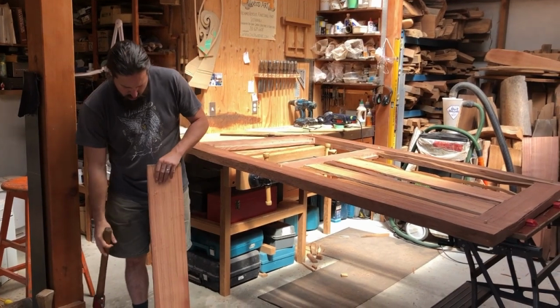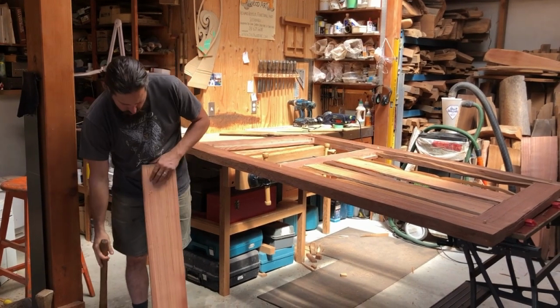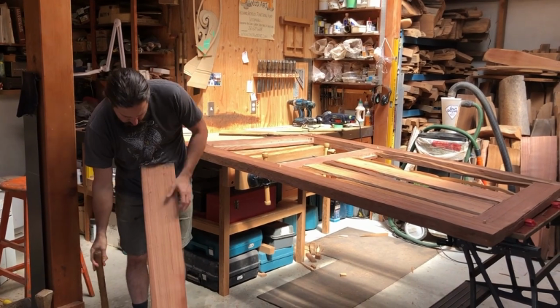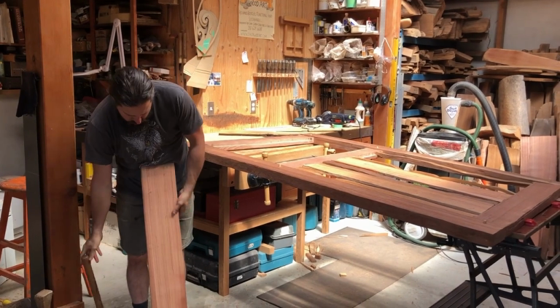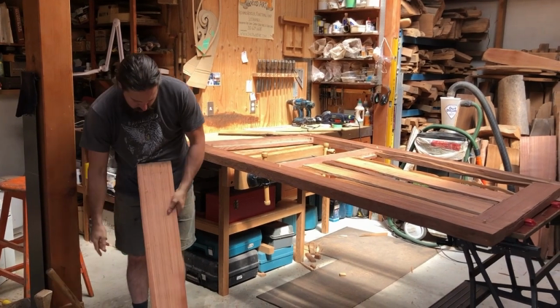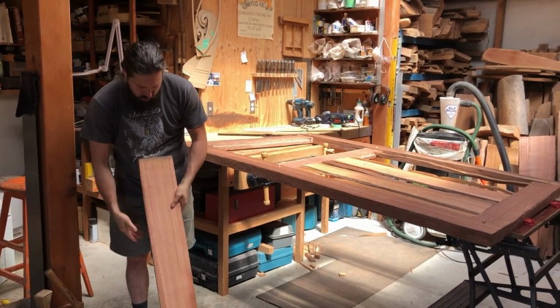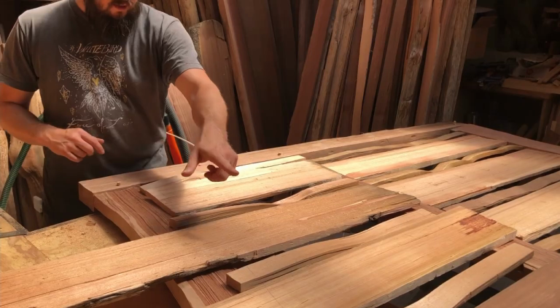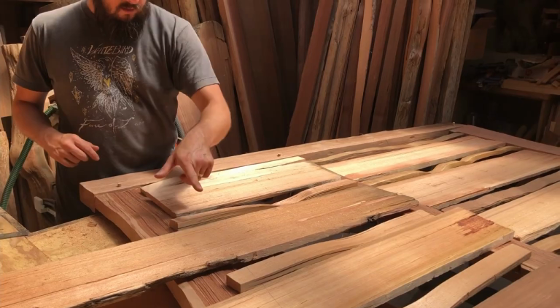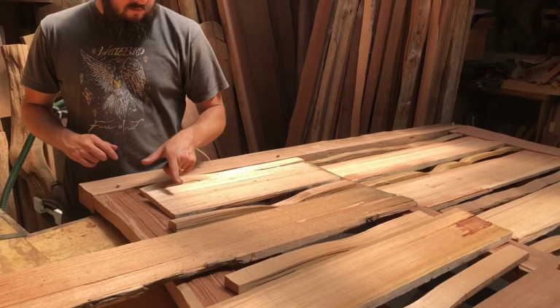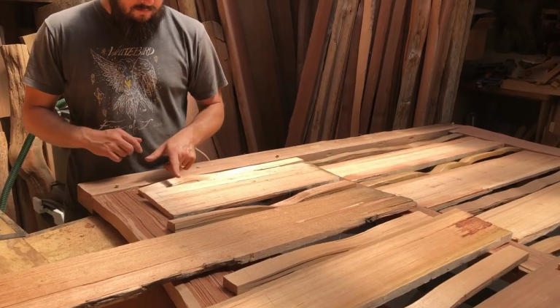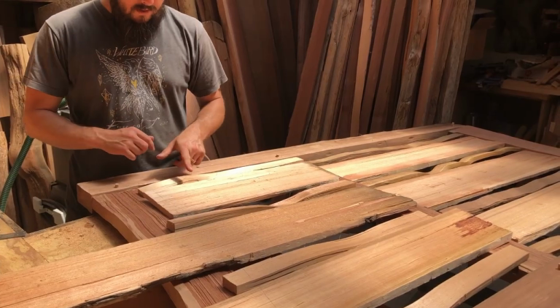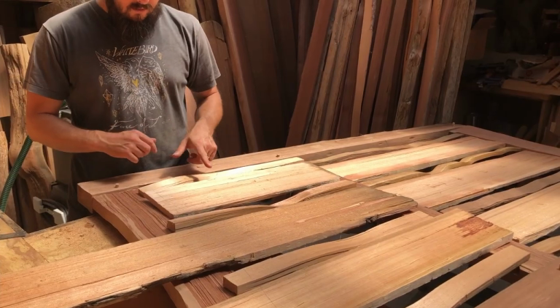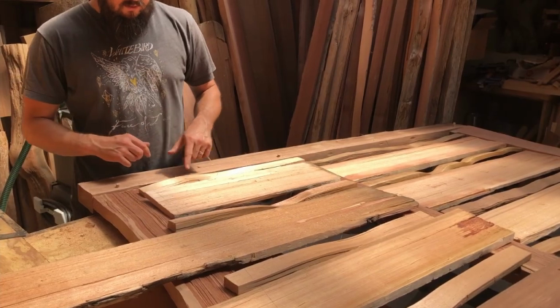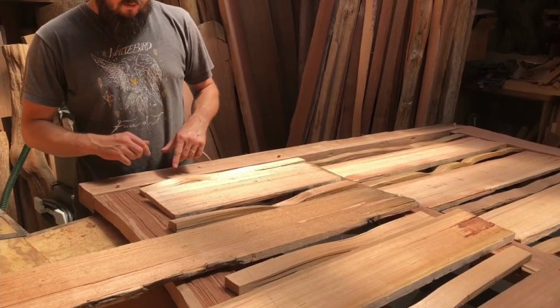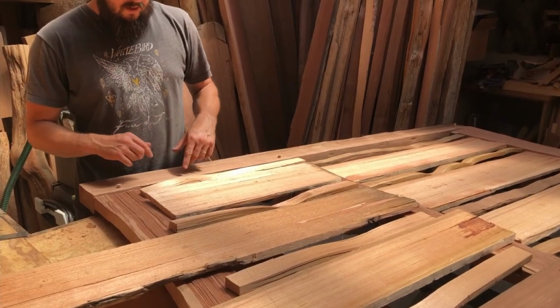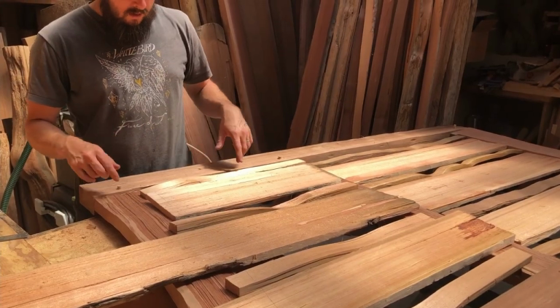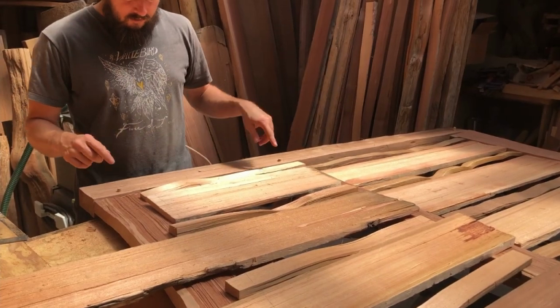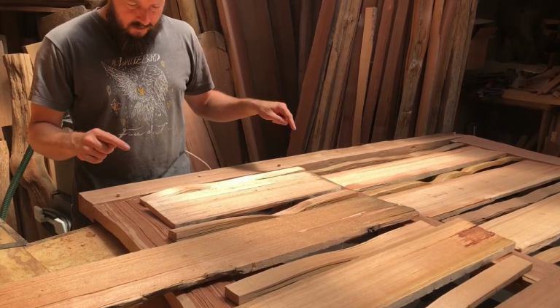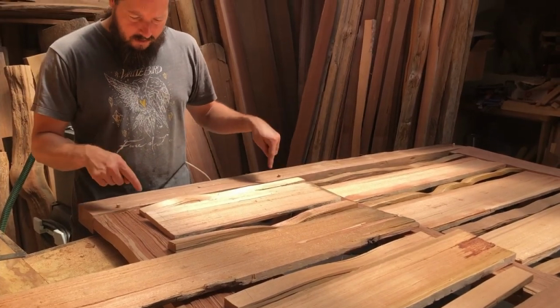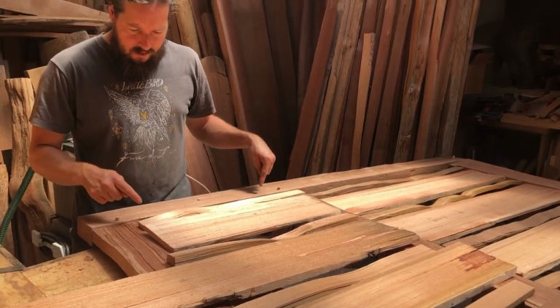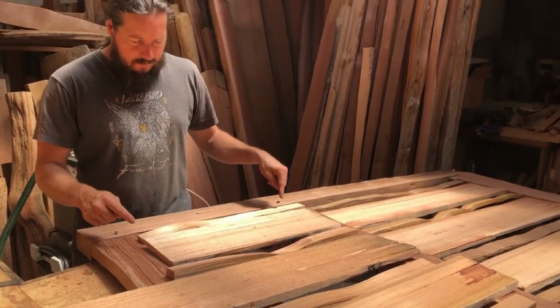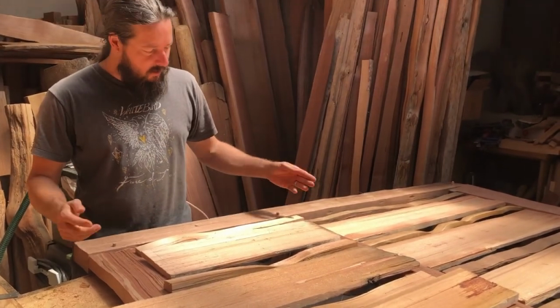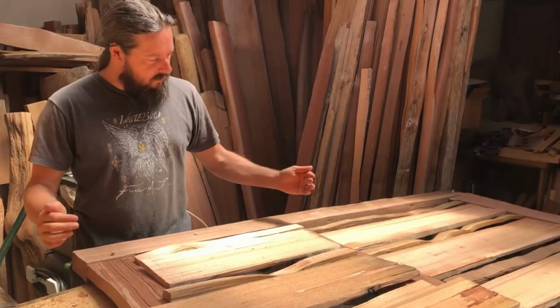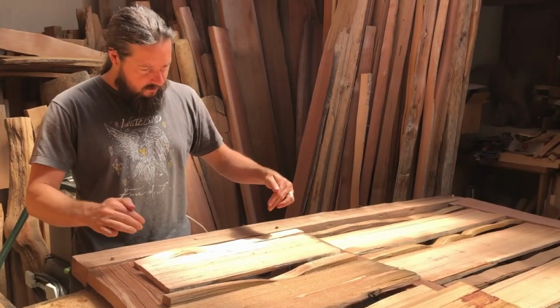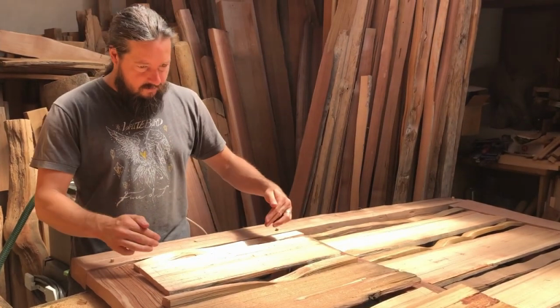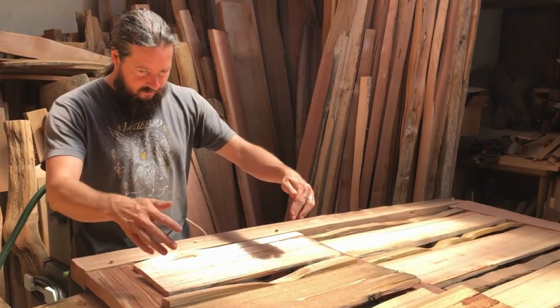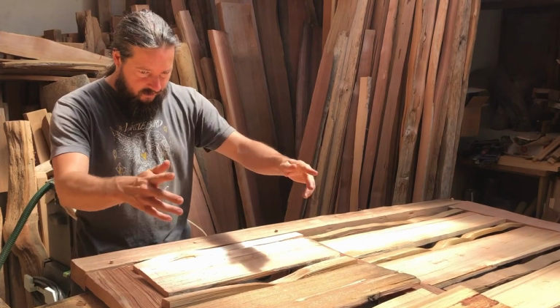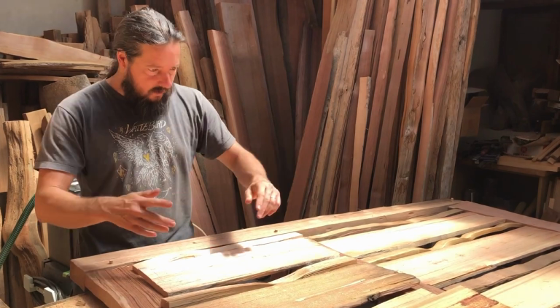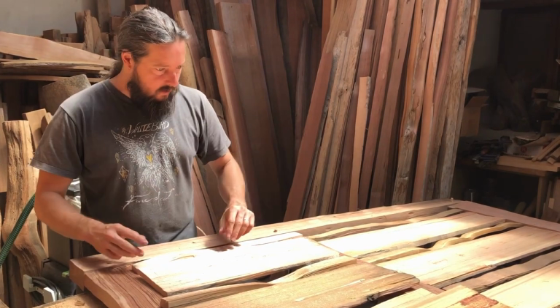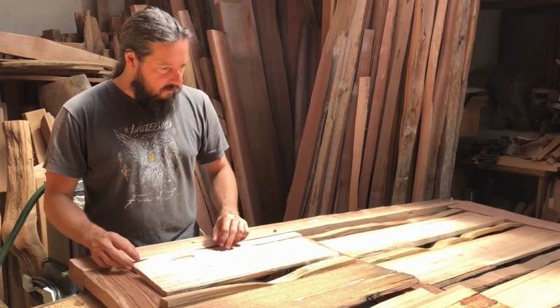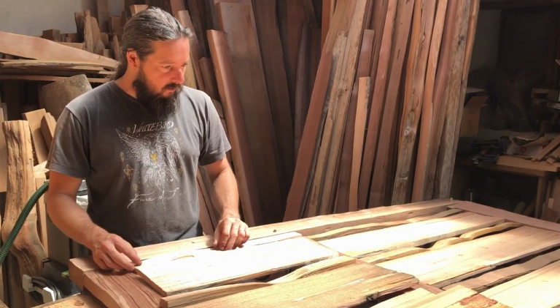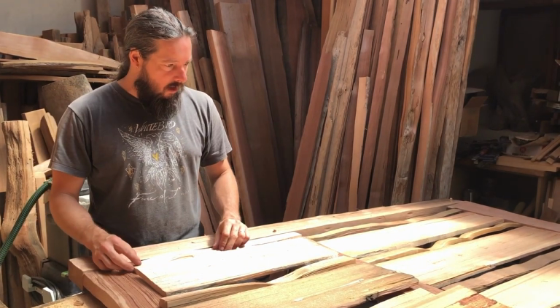So I got them all marked out with the pencil and I'm just going to cut each piece and fit it in.